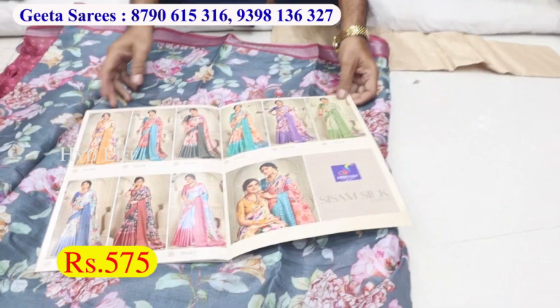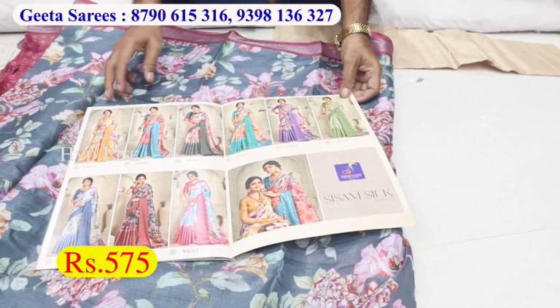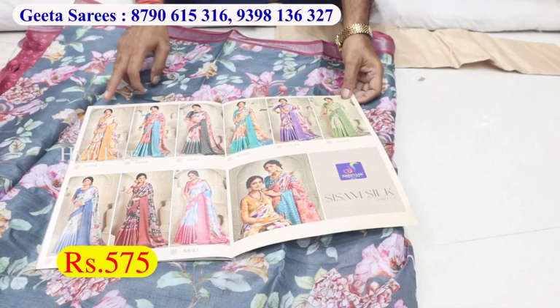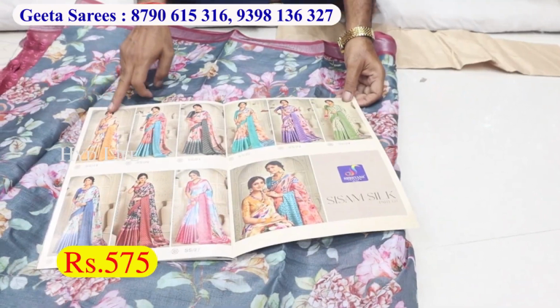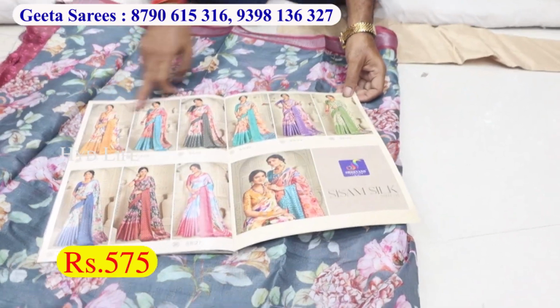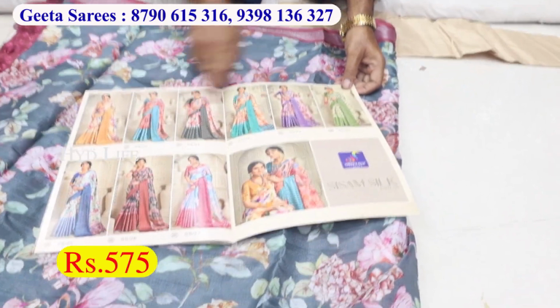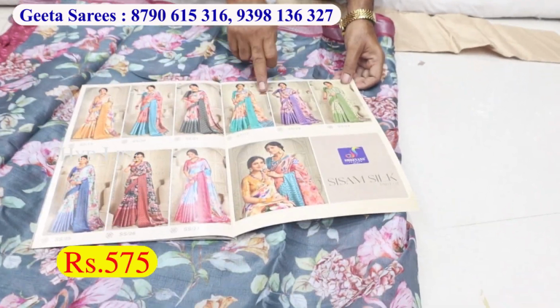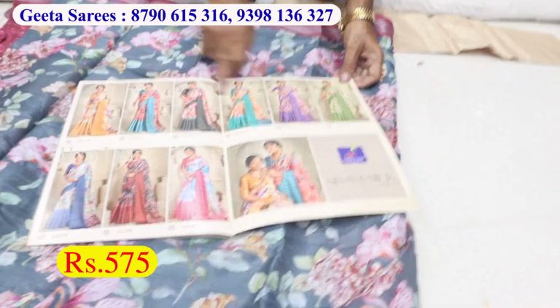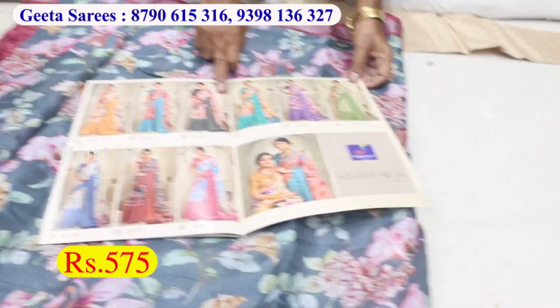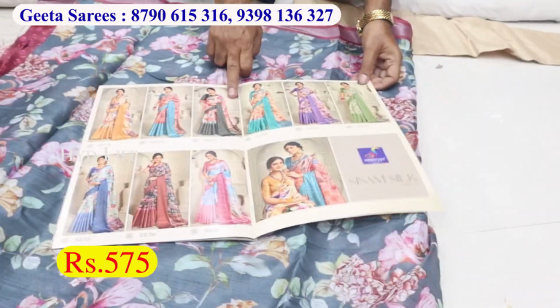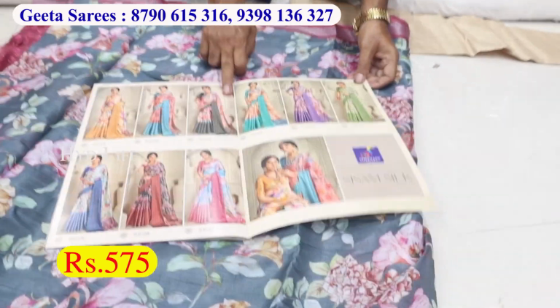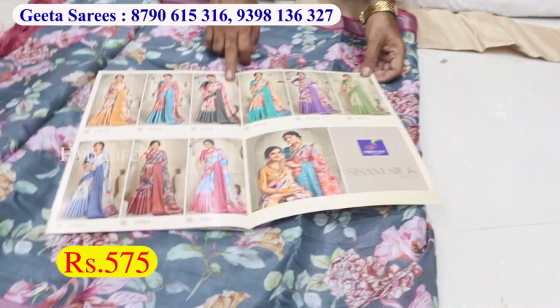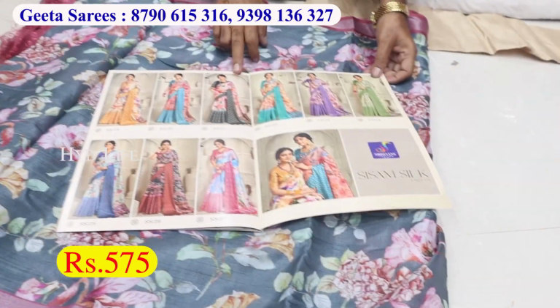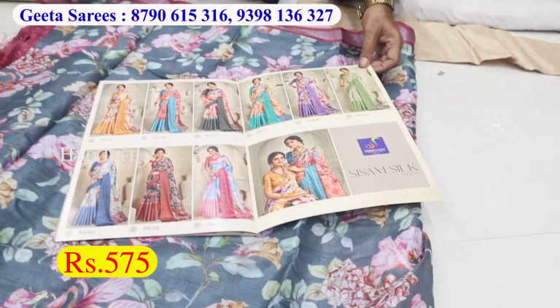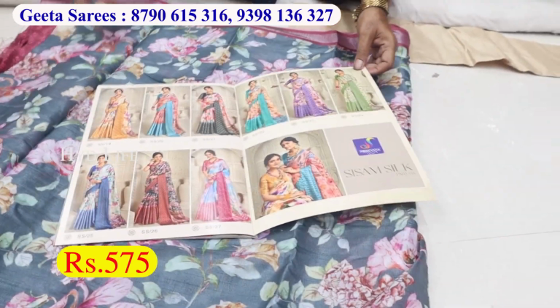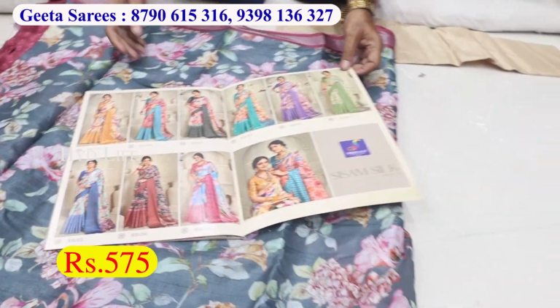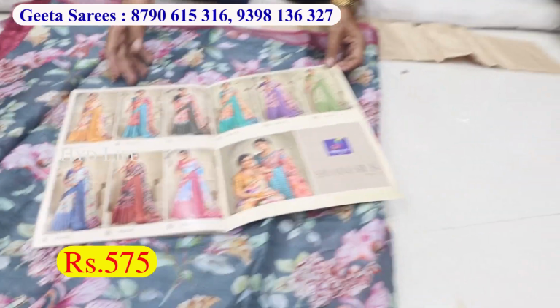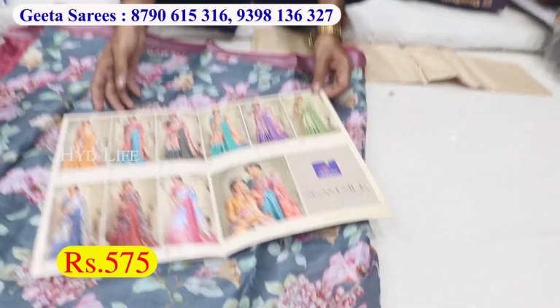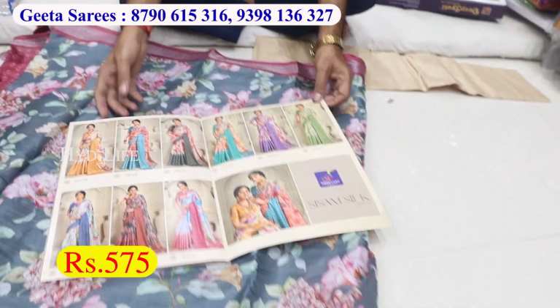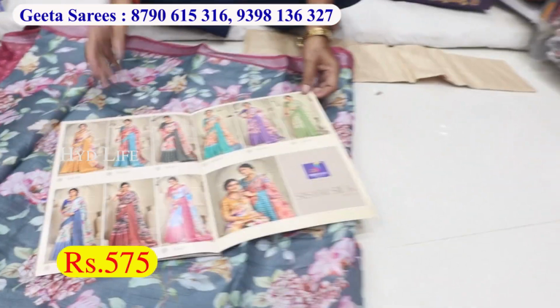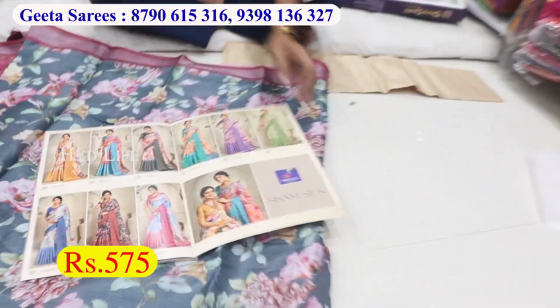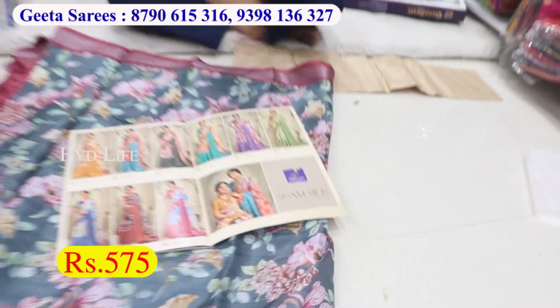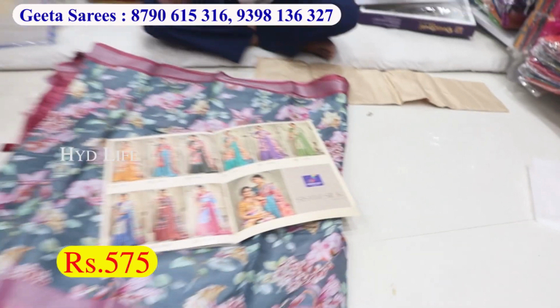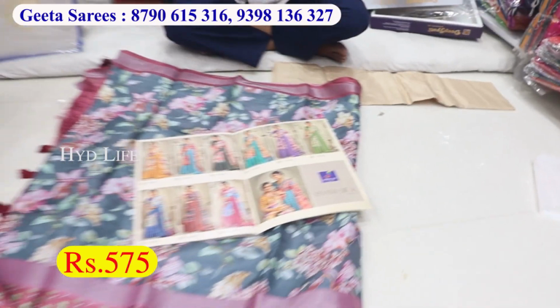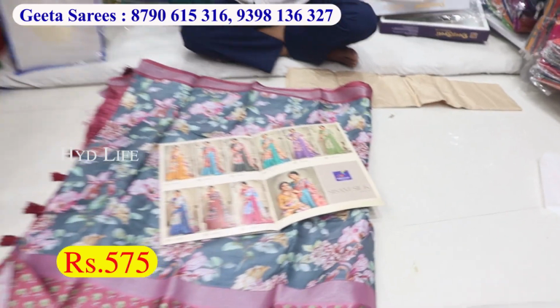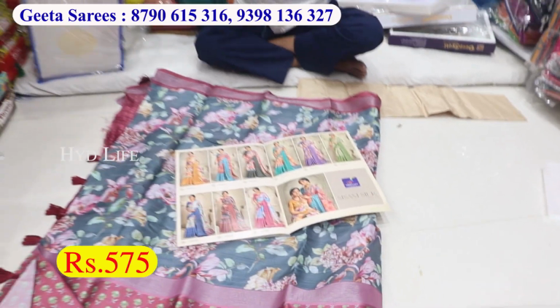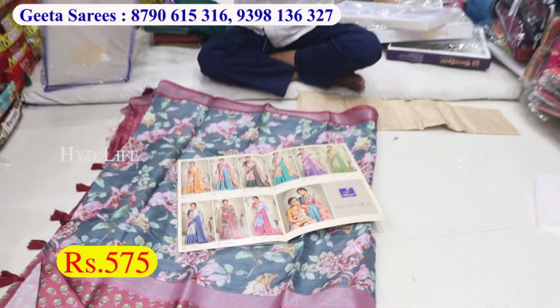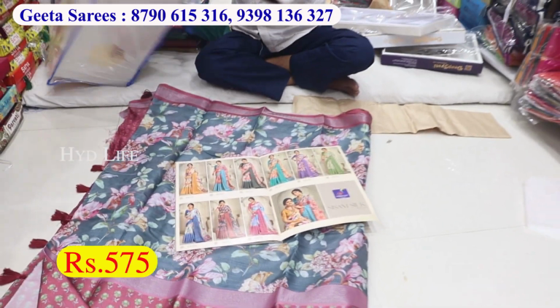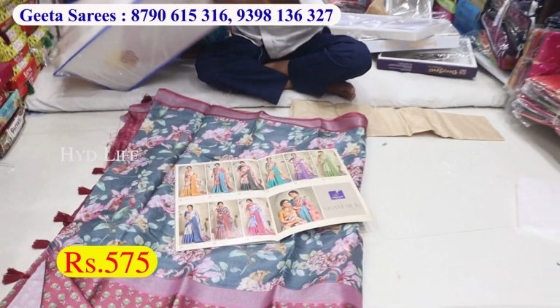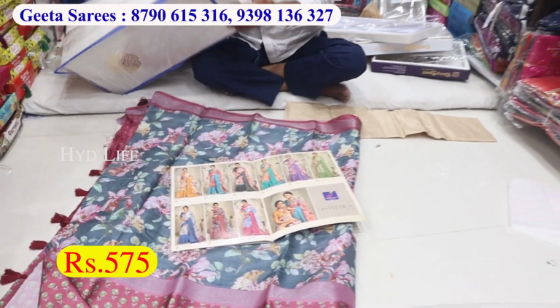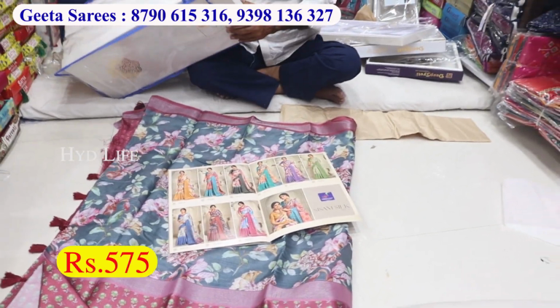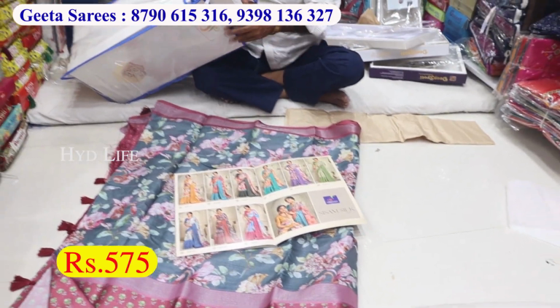Different colors, different designs. Price is 575.